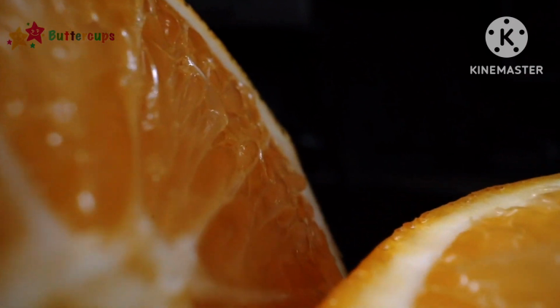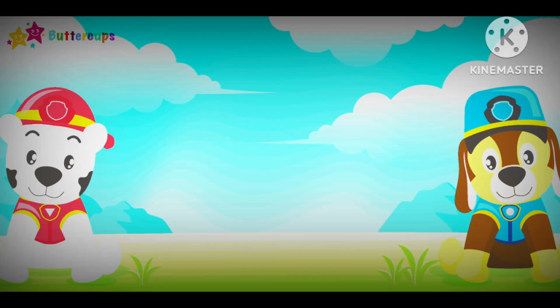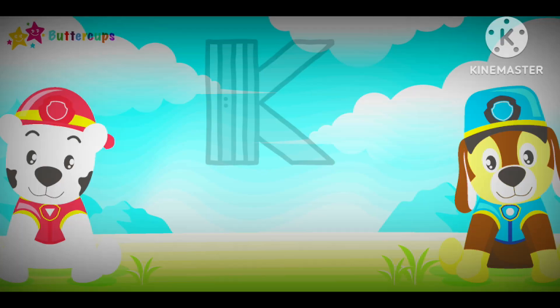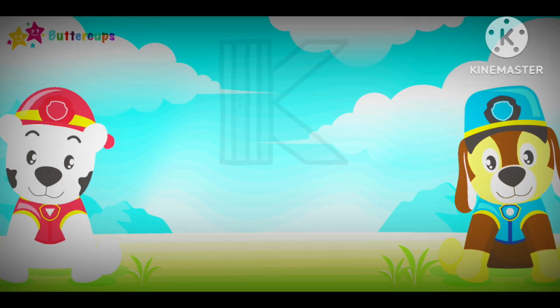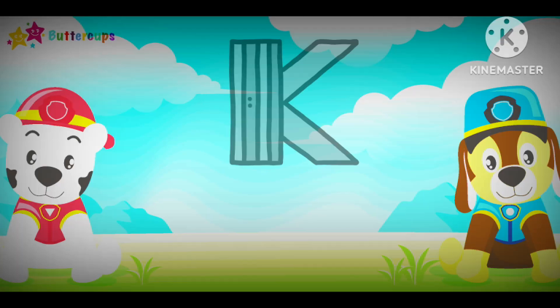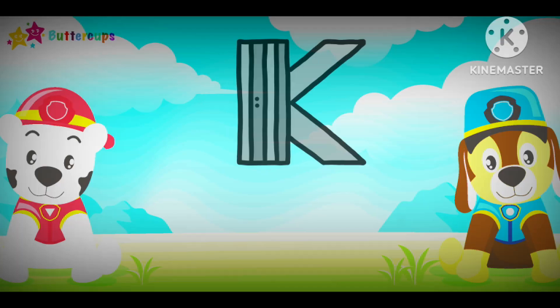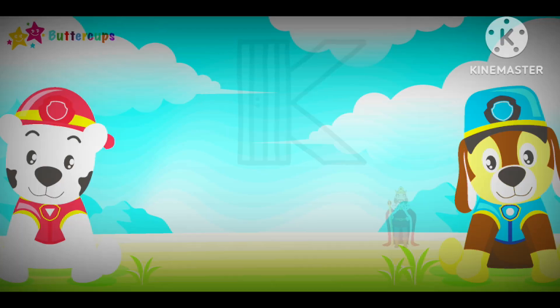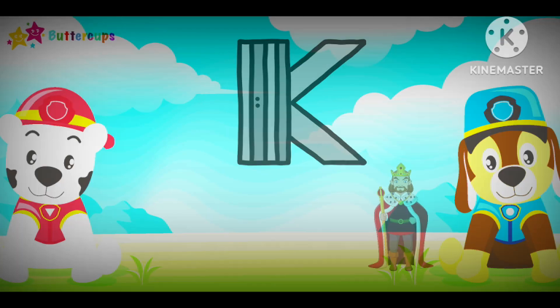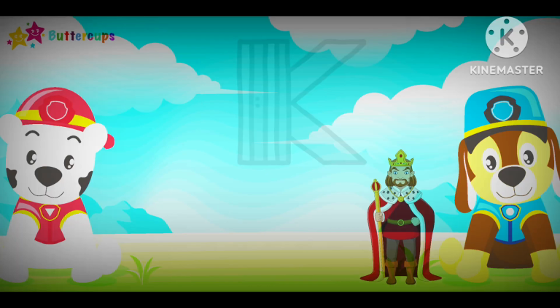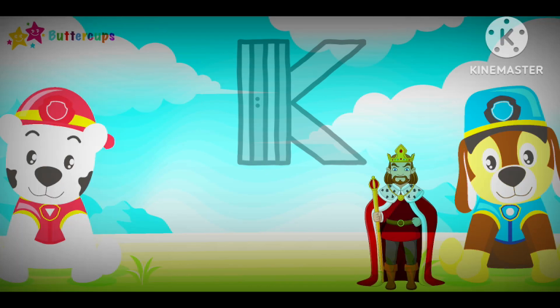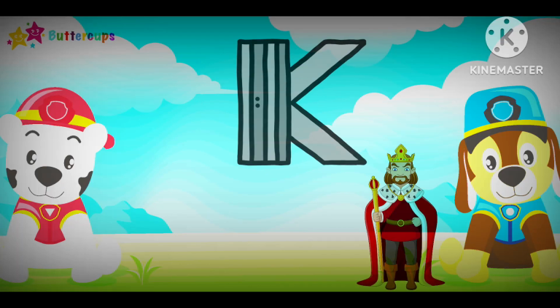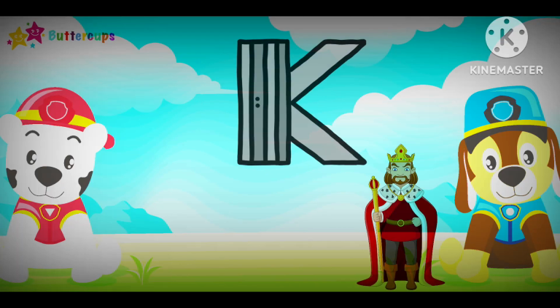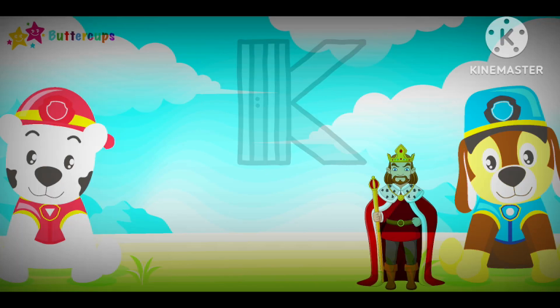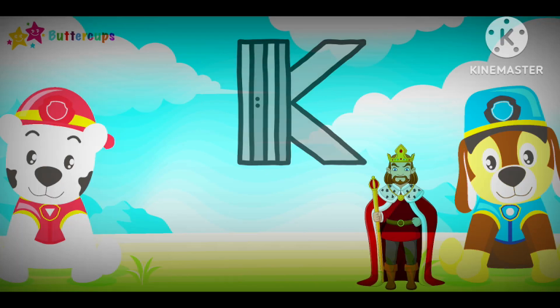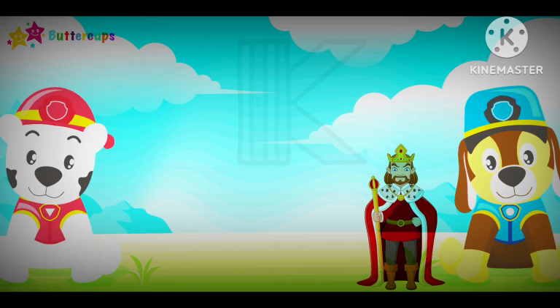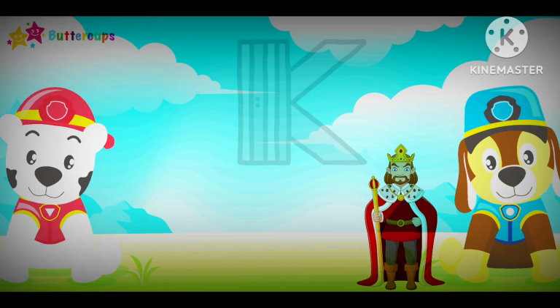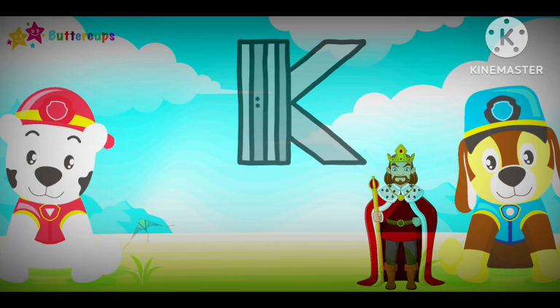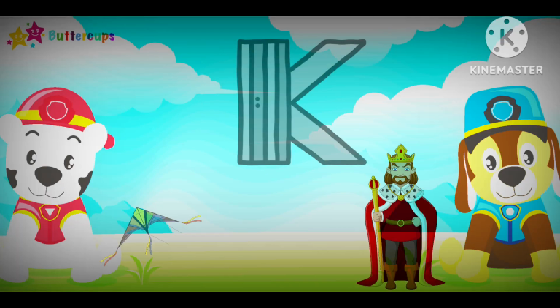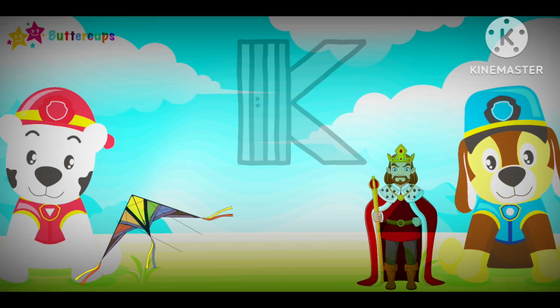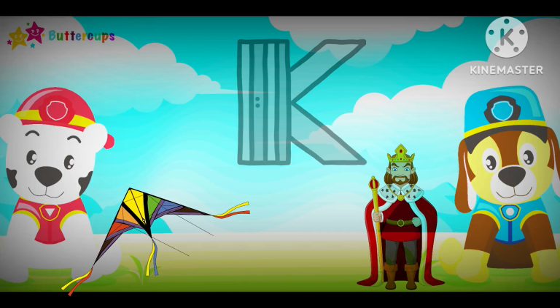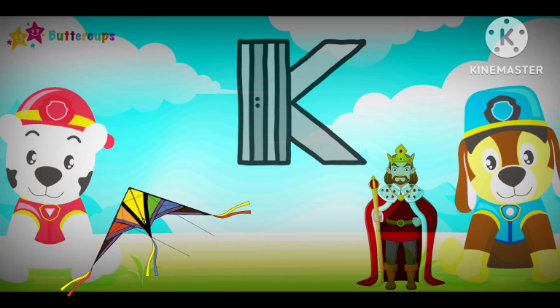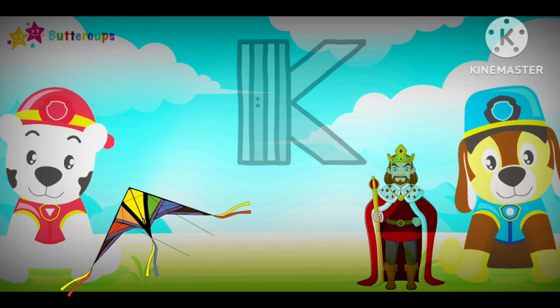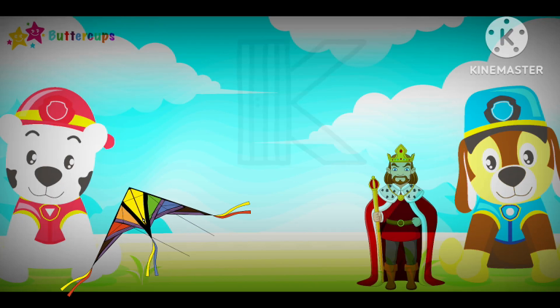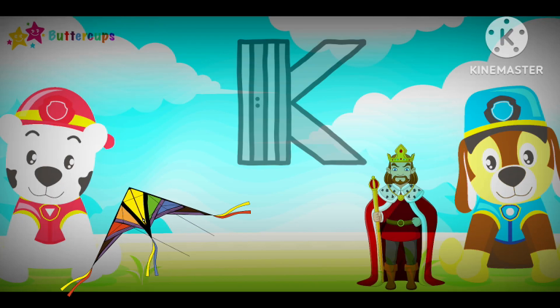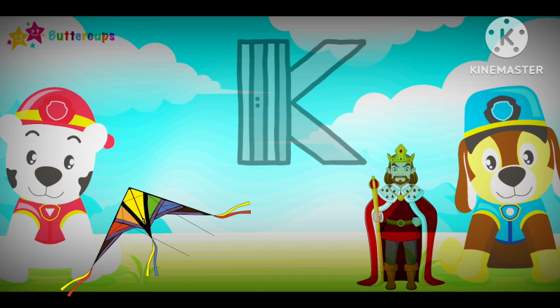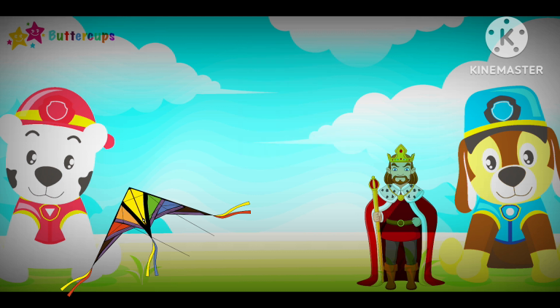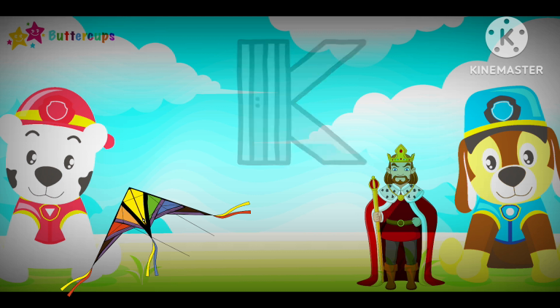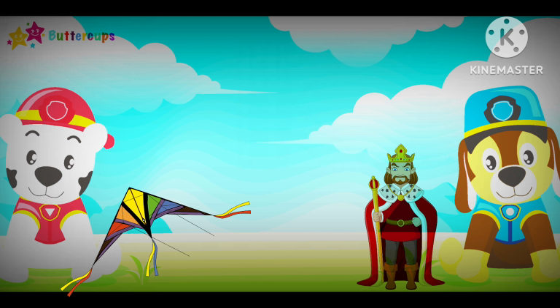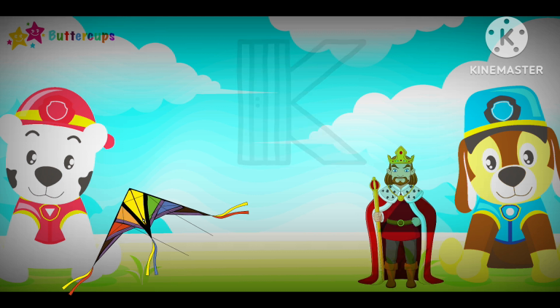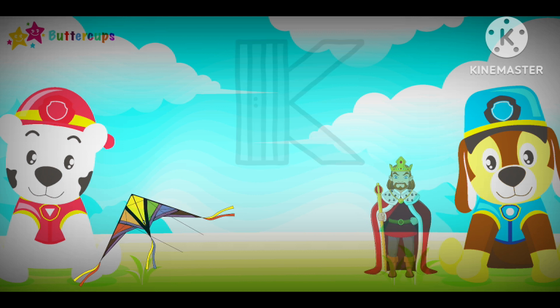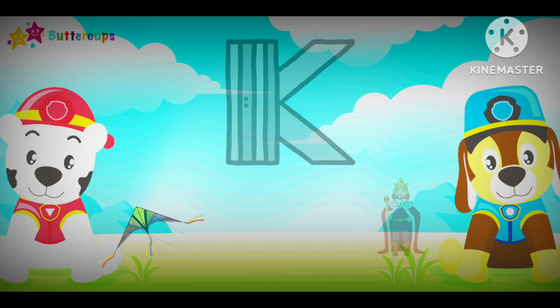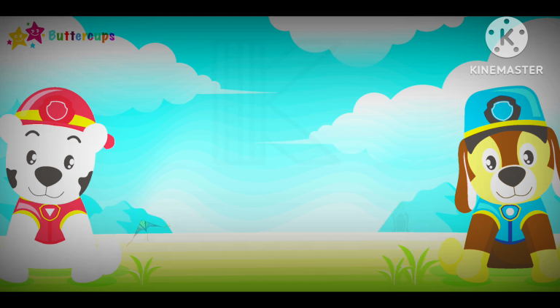K for King and K for Kite. K-K-K-K. K-K-K-K.